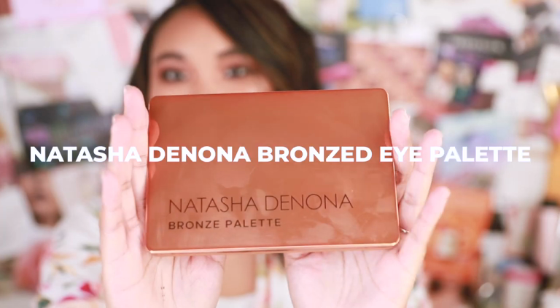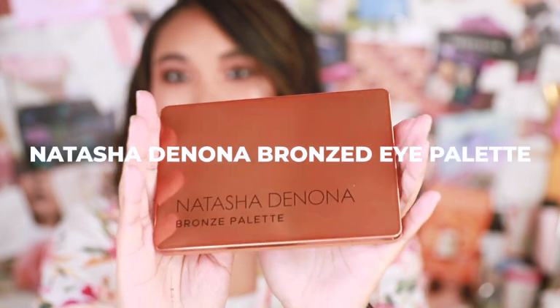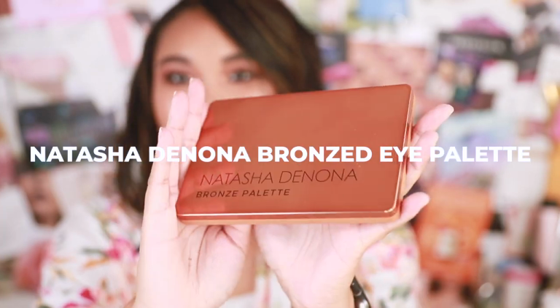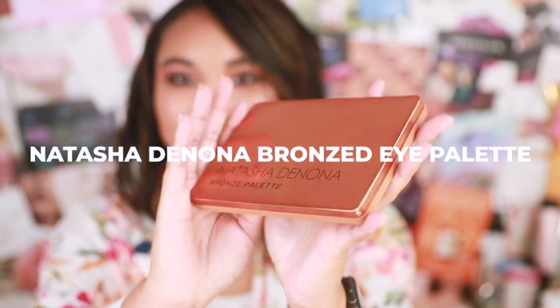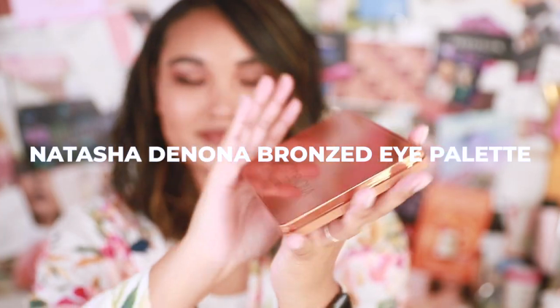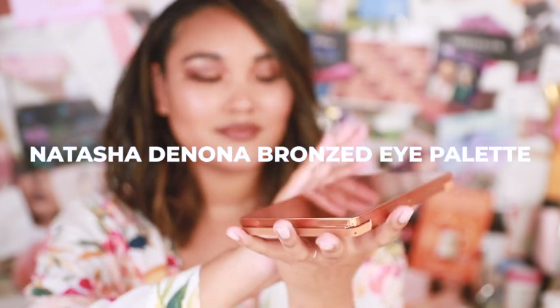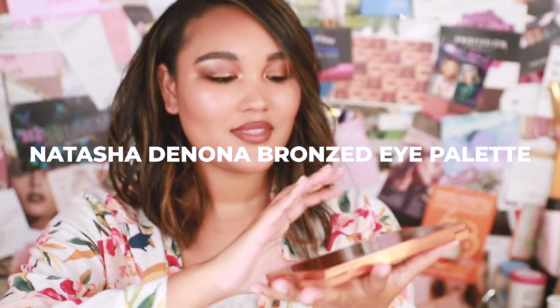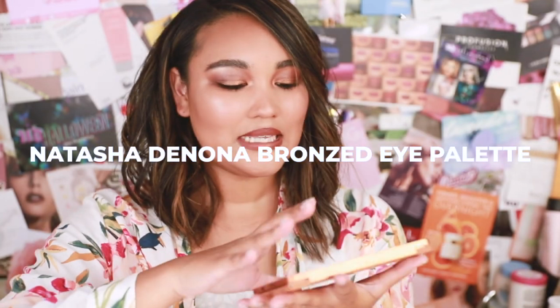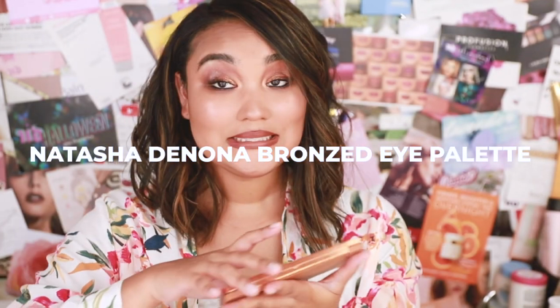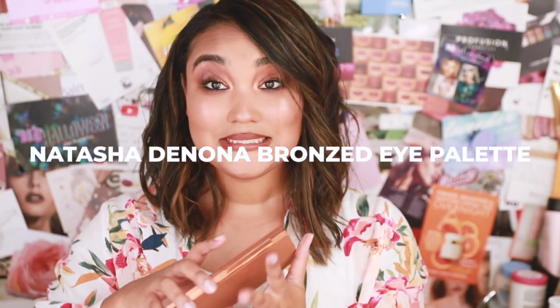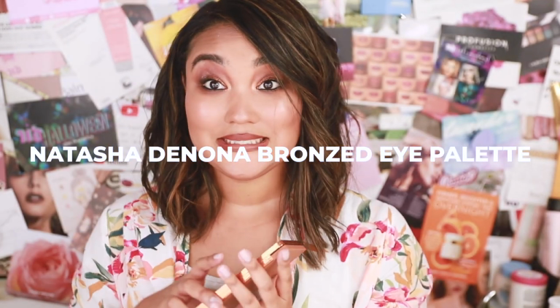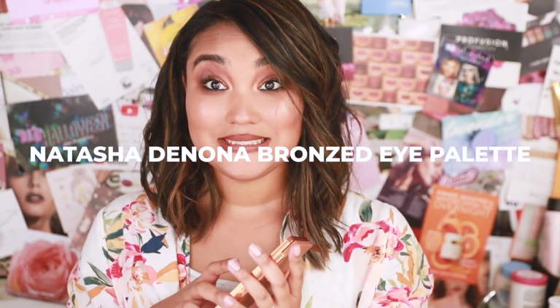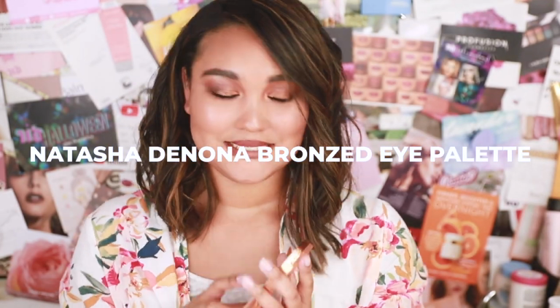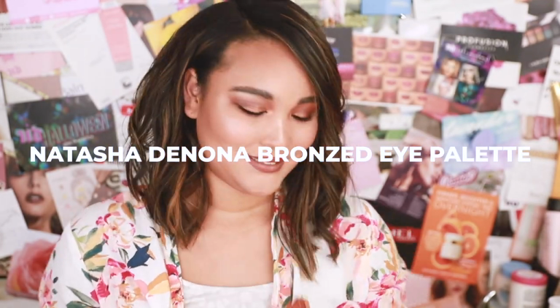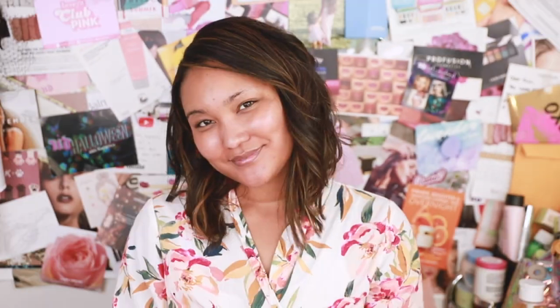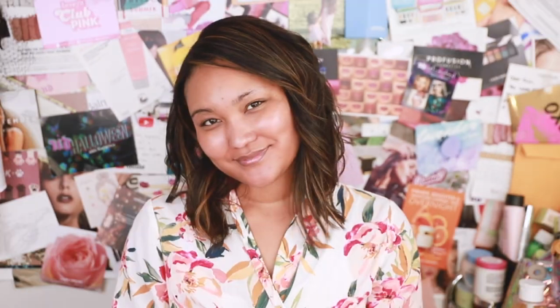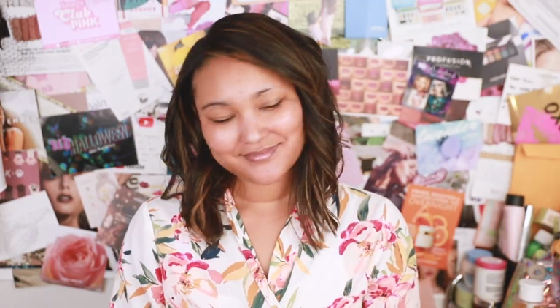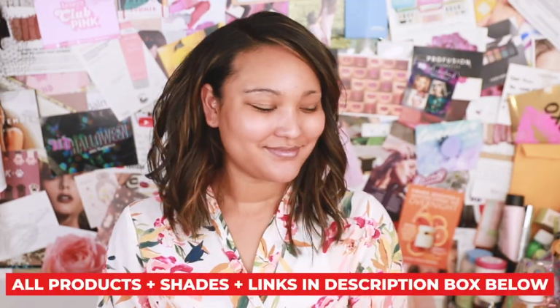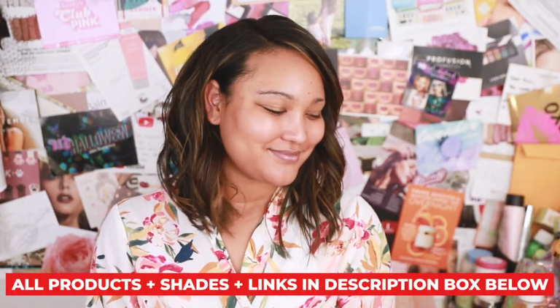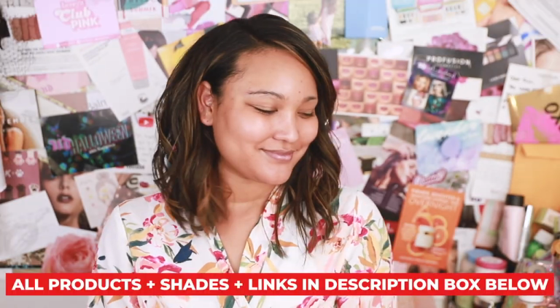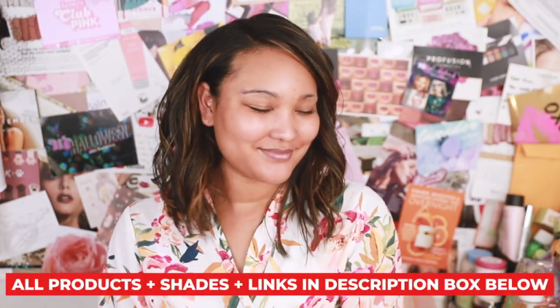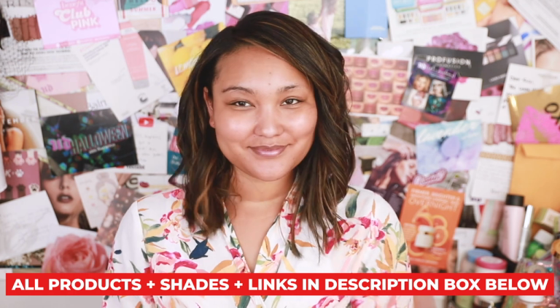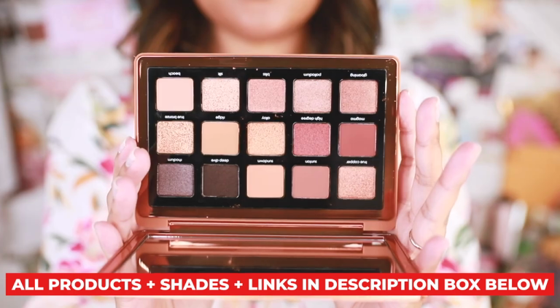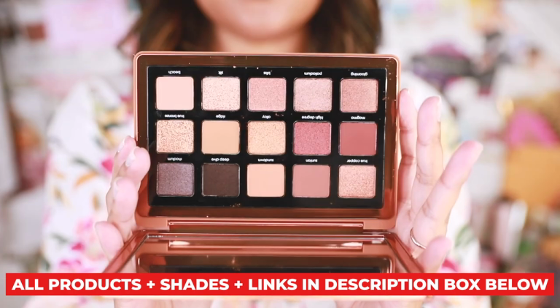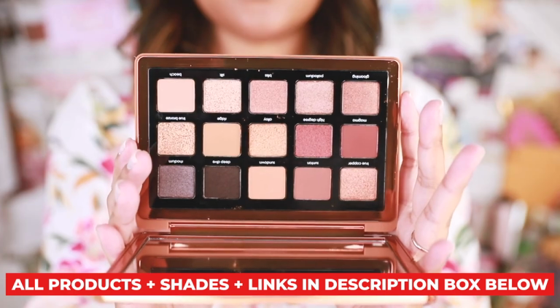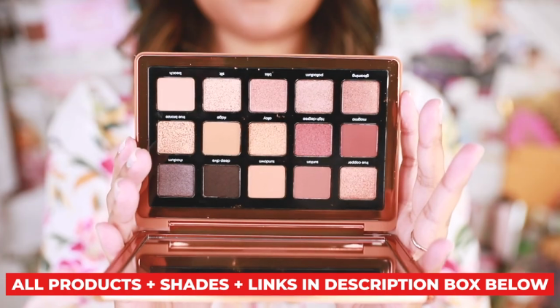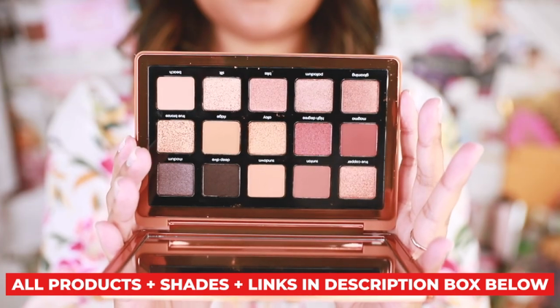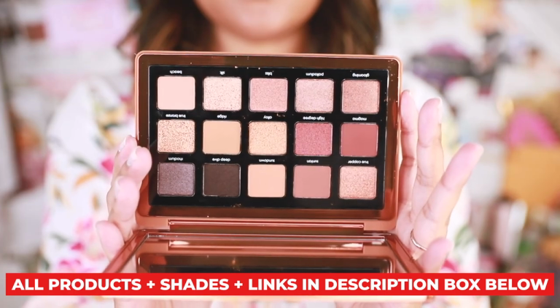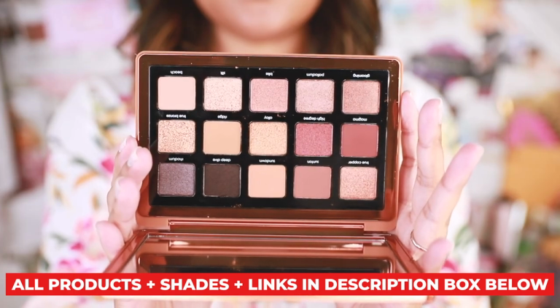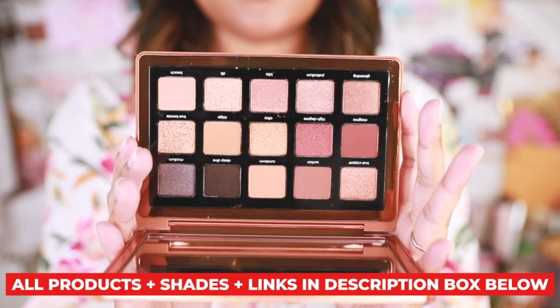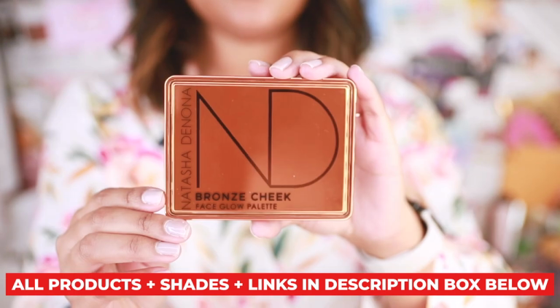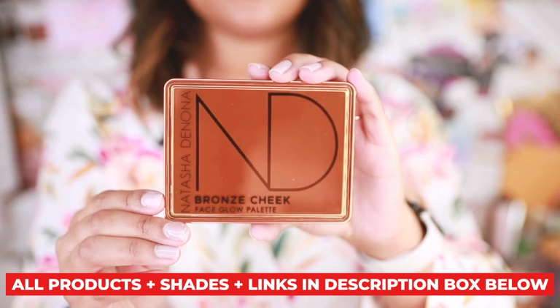What's up? It's Kalei. This video is all about testing out Natasha Denona's new bronze eyeshadow palette.